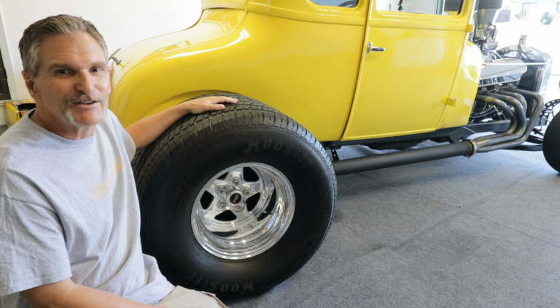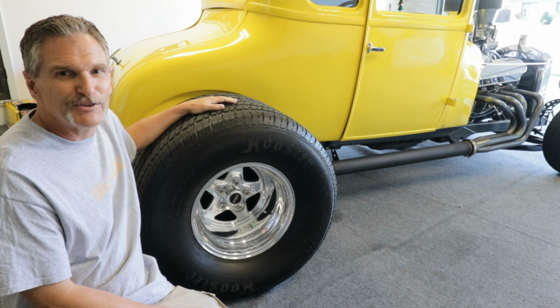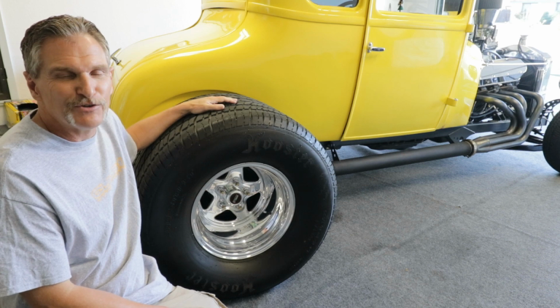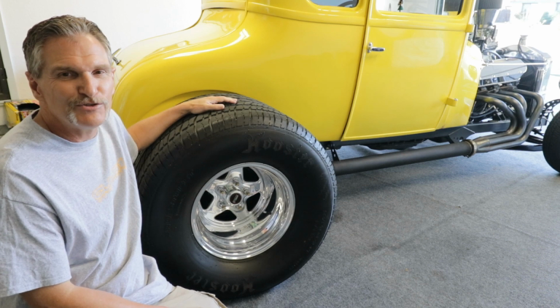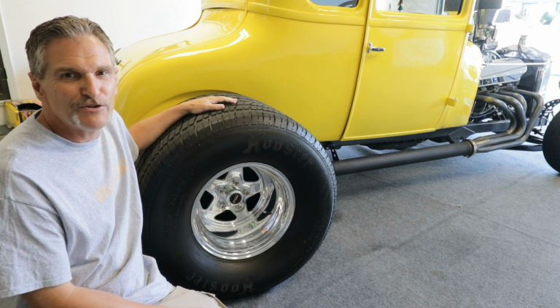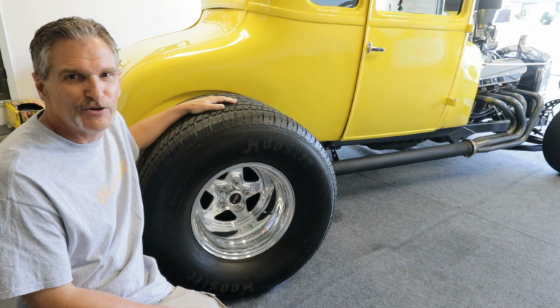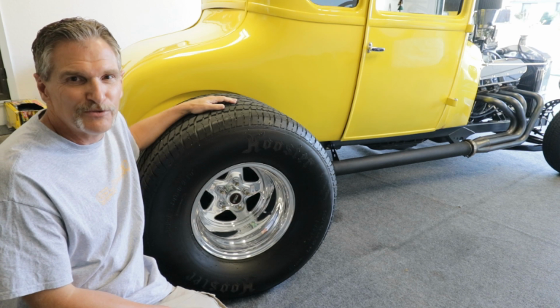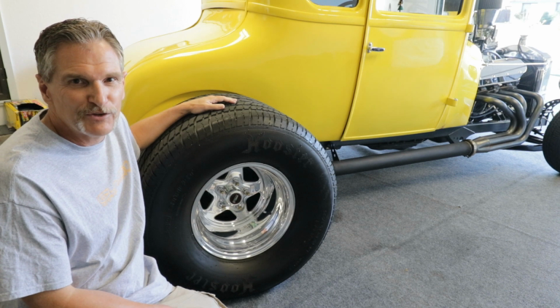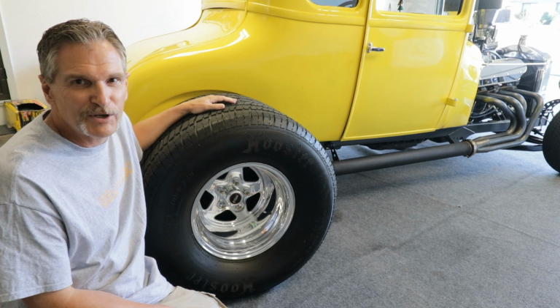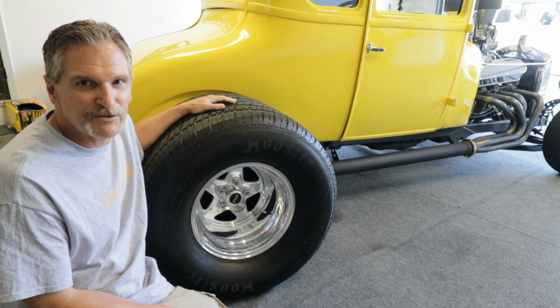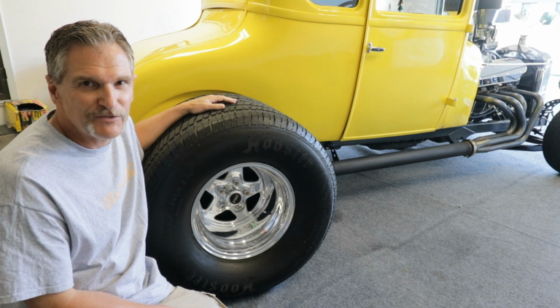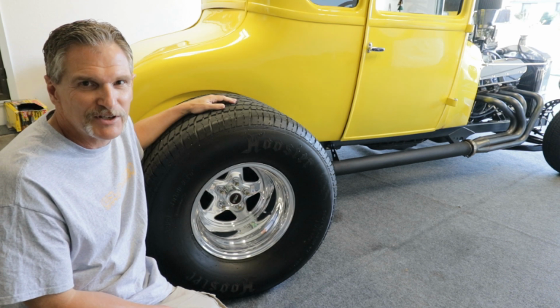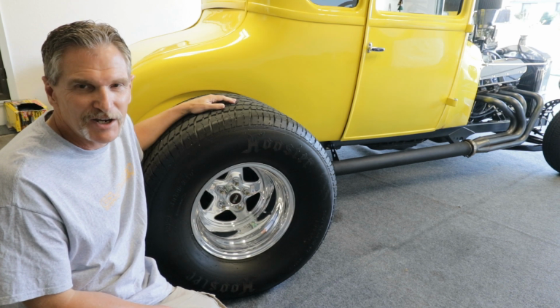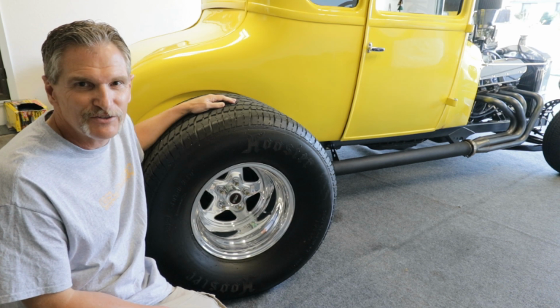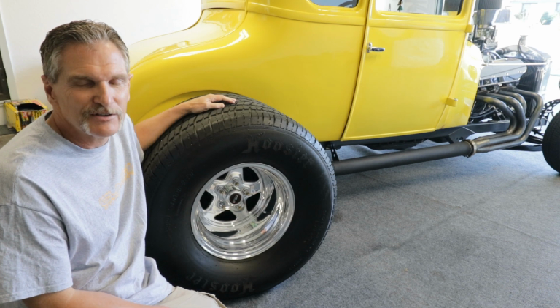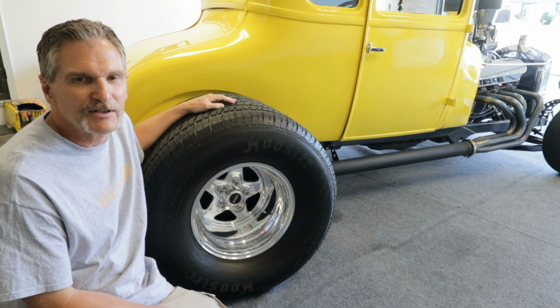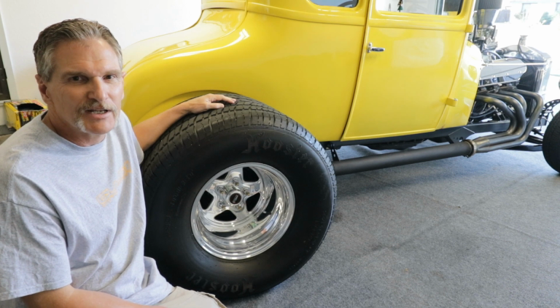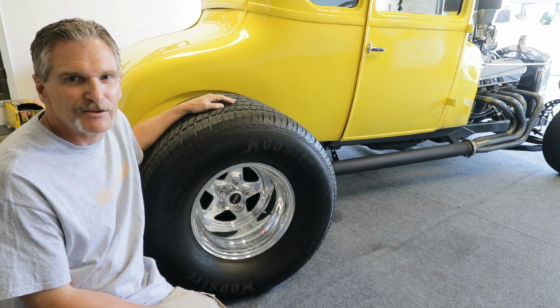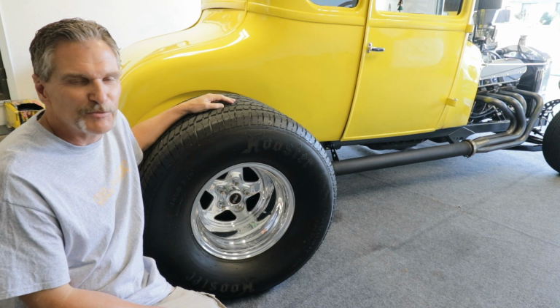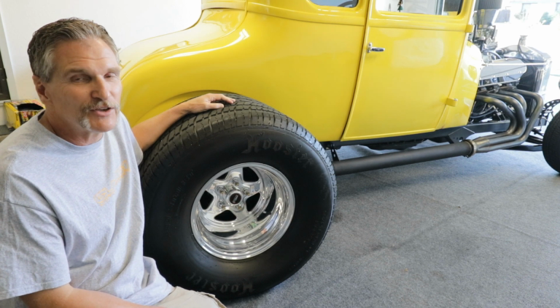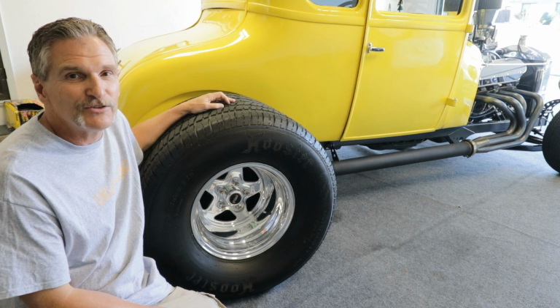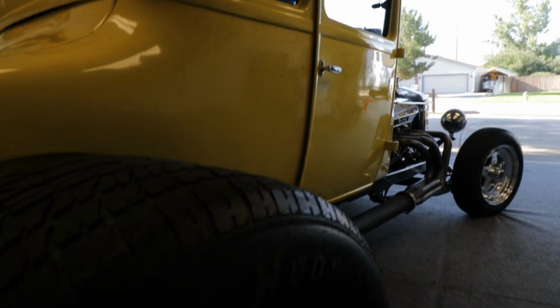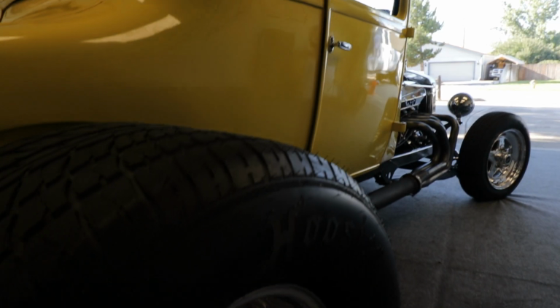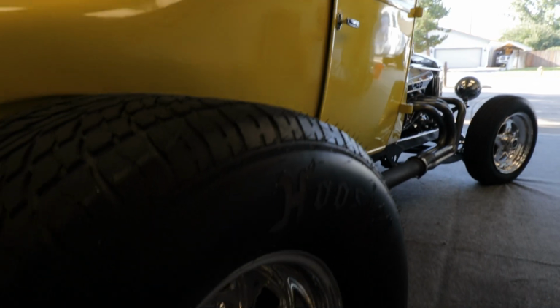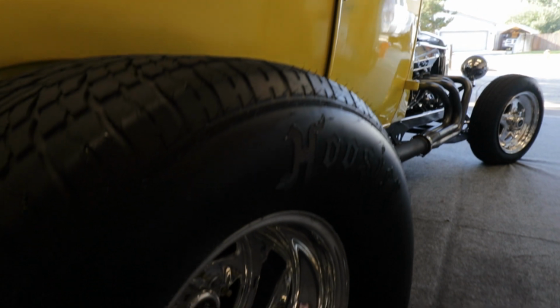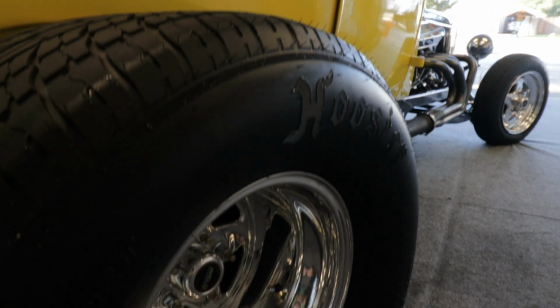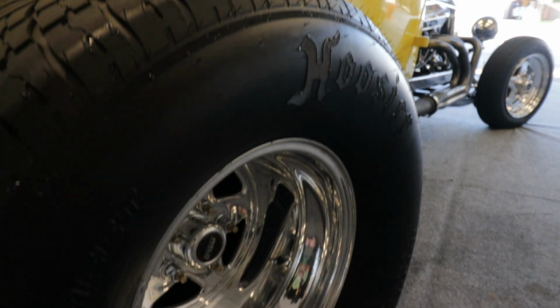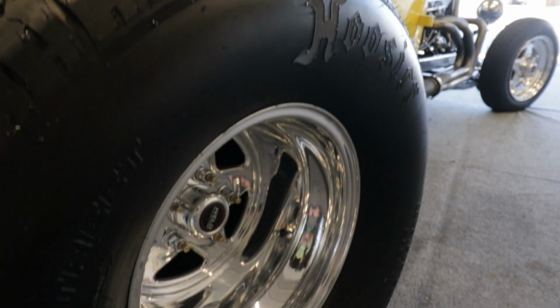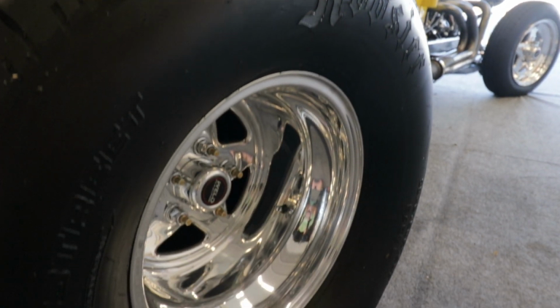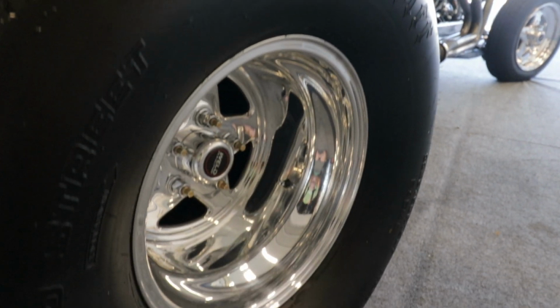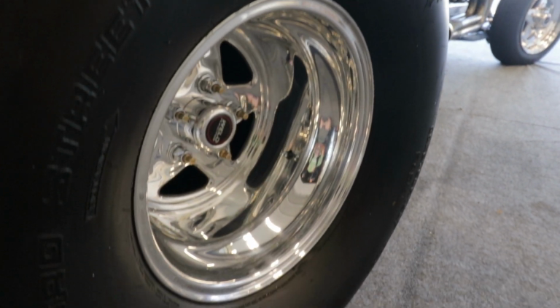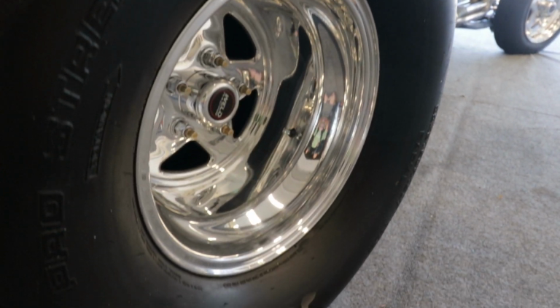These are Hoosier 33 2150 tires, they're the biggest you can get and they get a lot of traction.